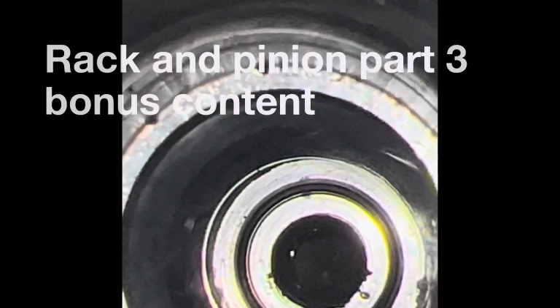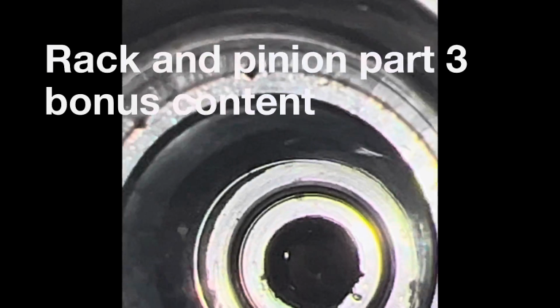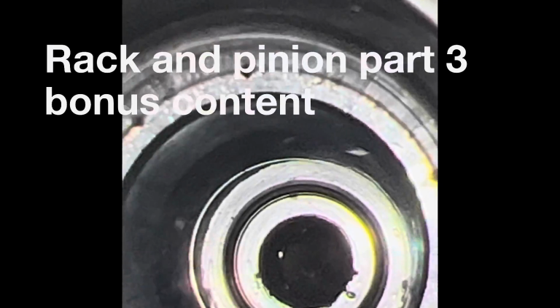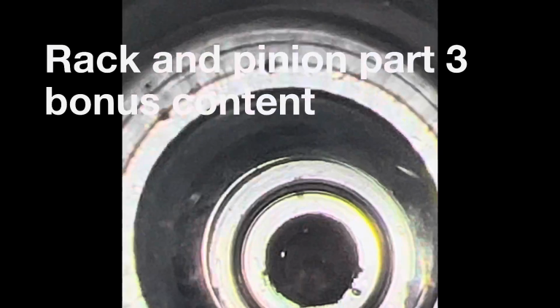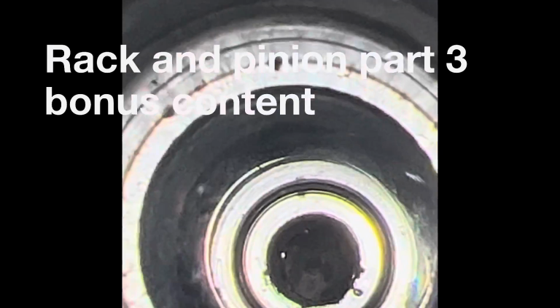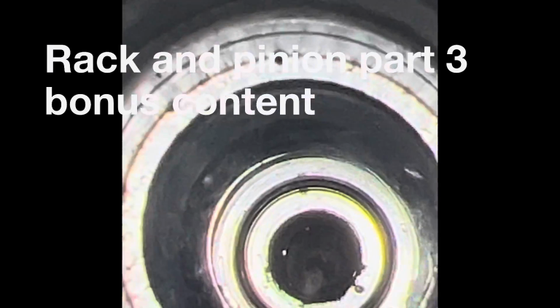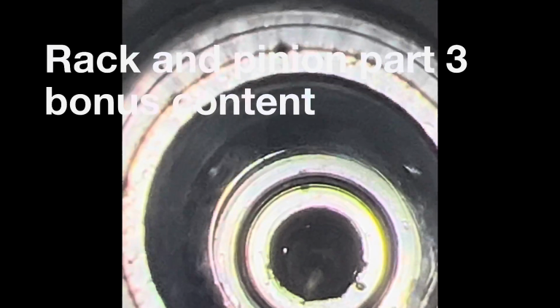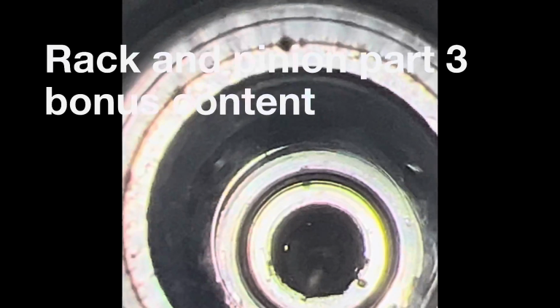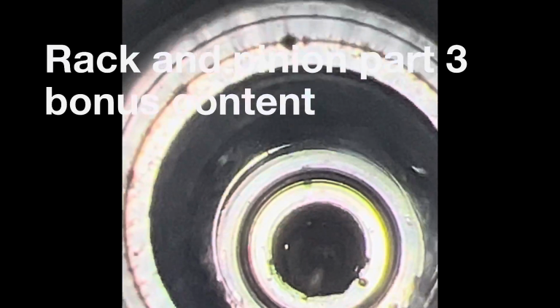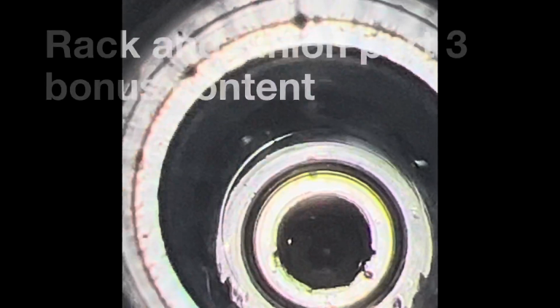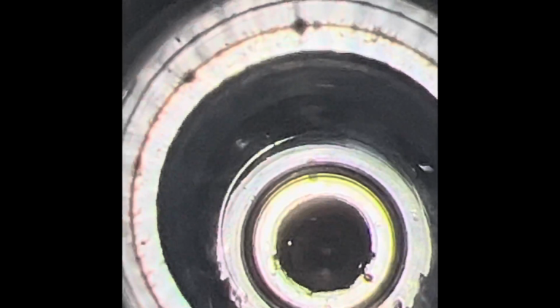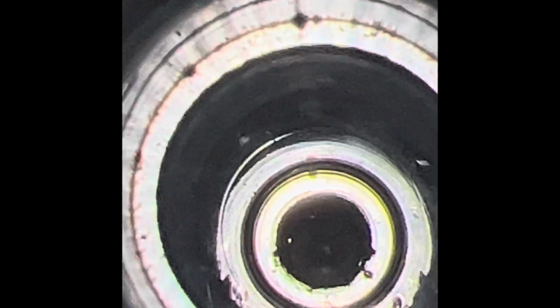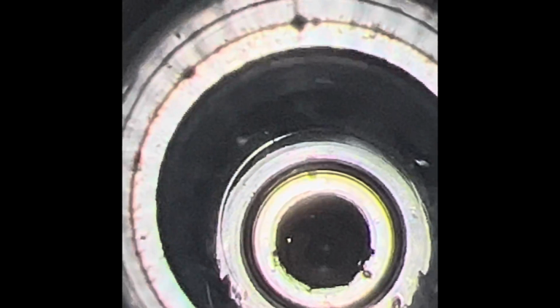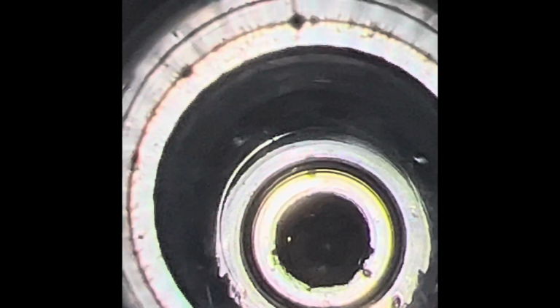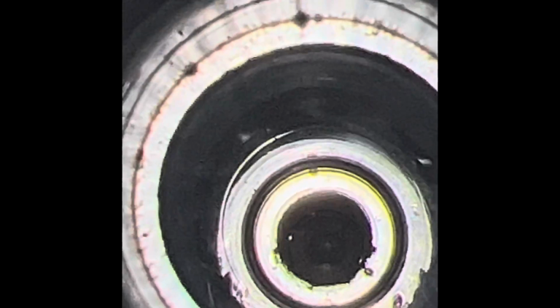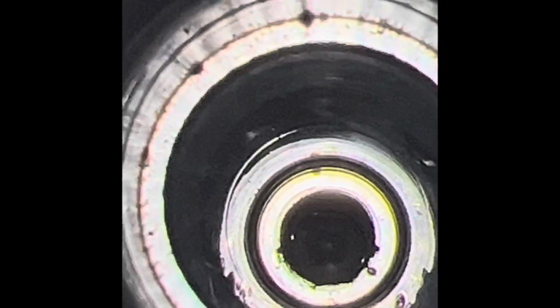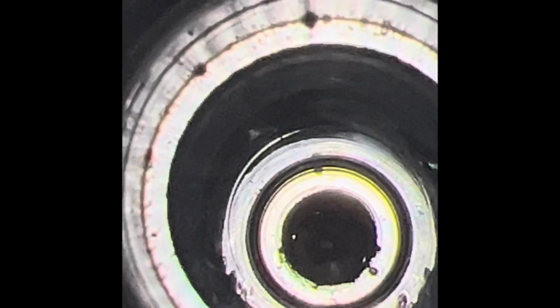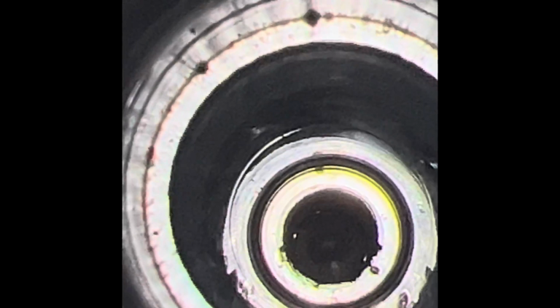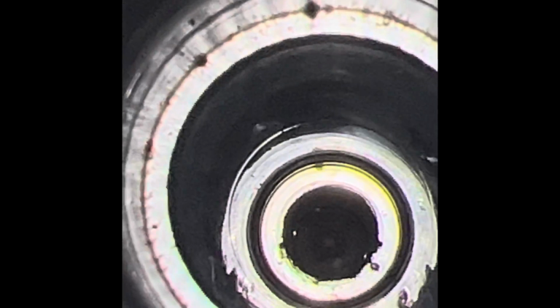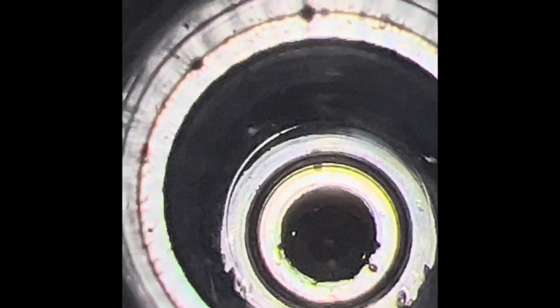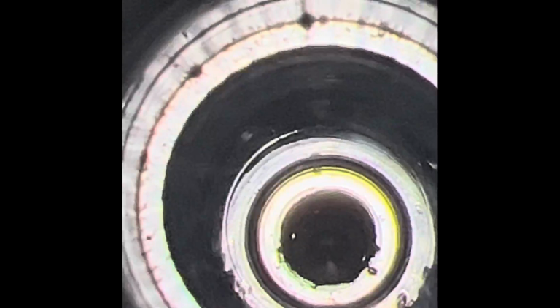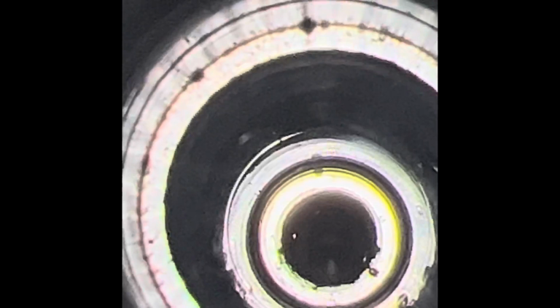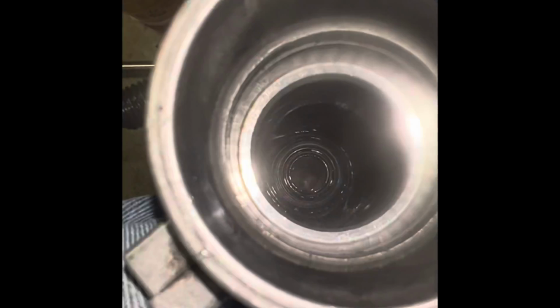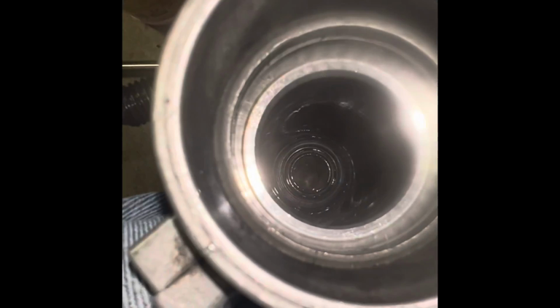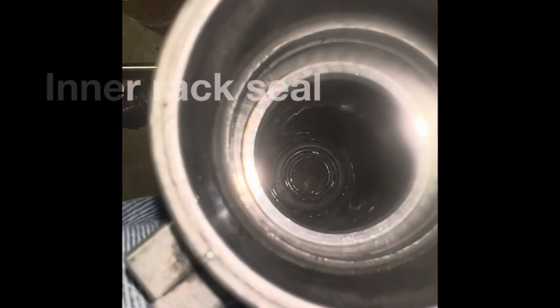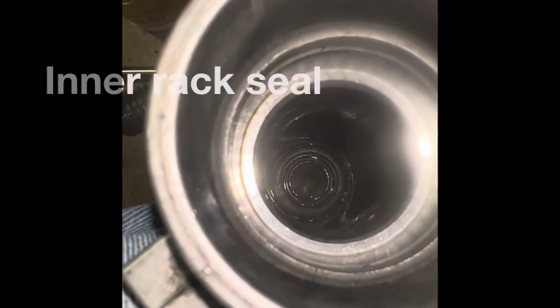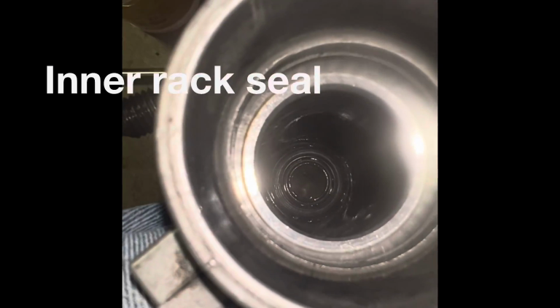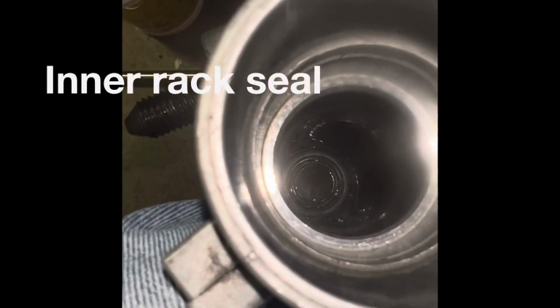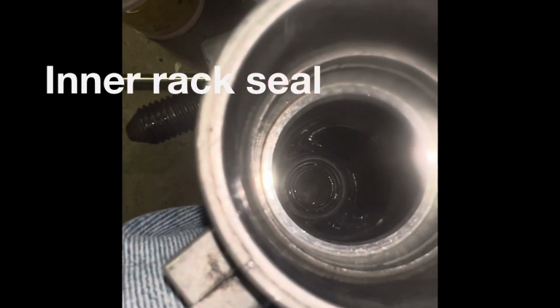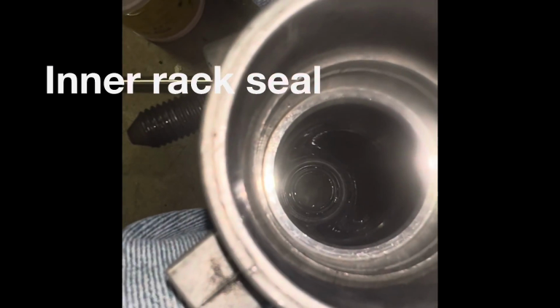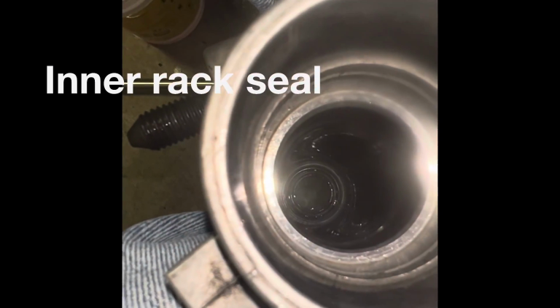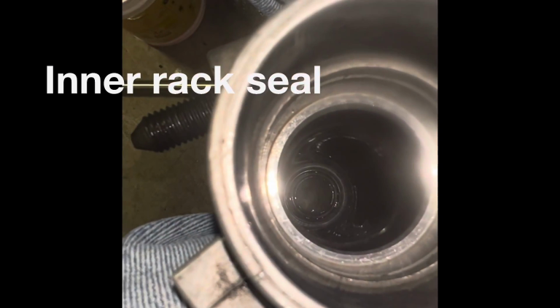It's just a flat surface down there for the seal. I just knocked in that seal down there.